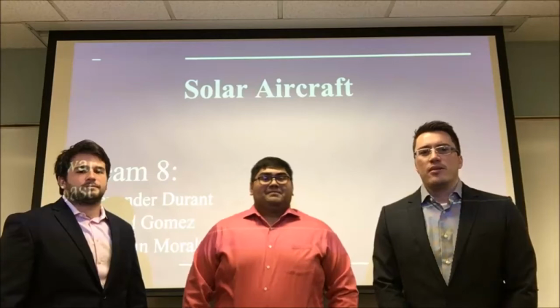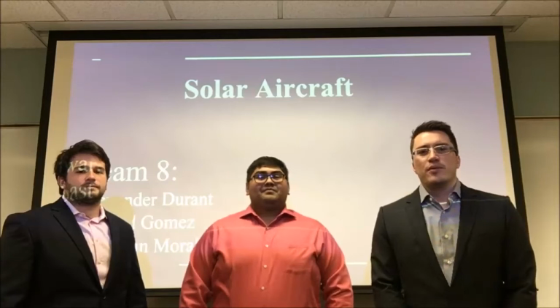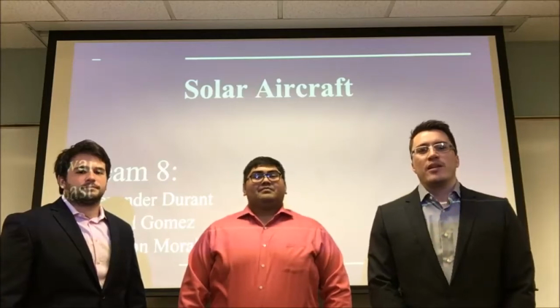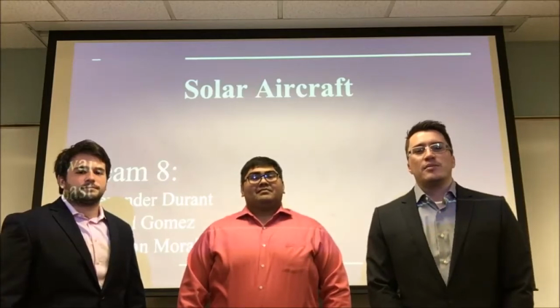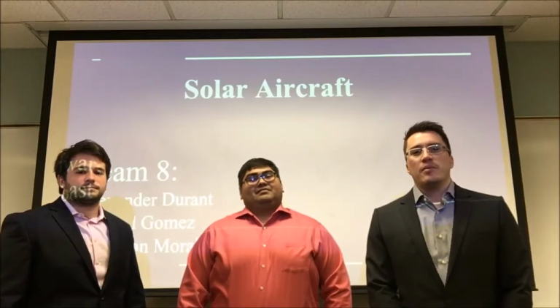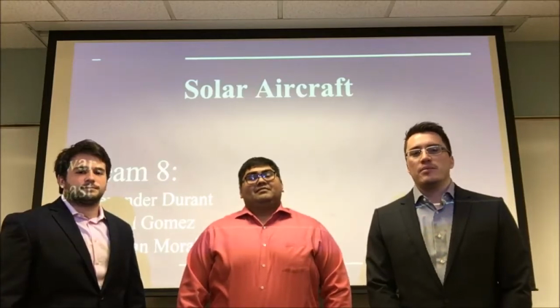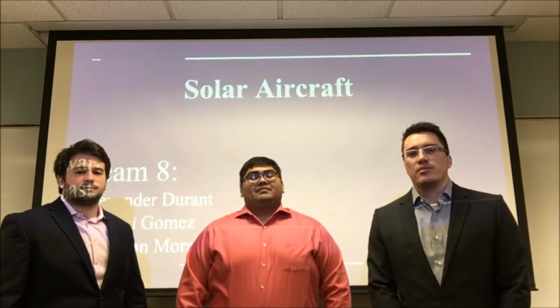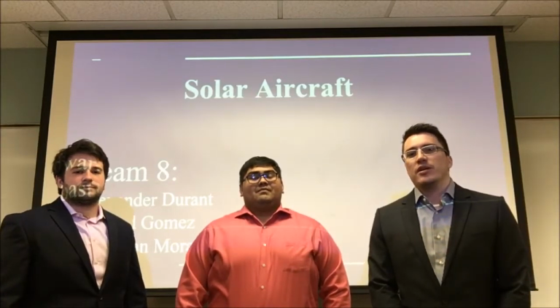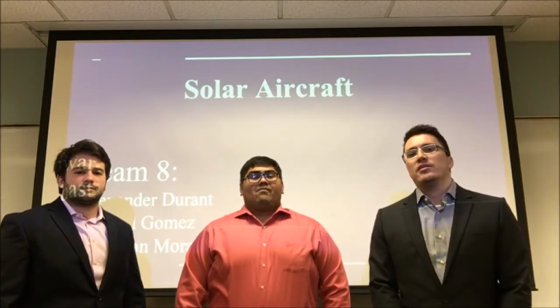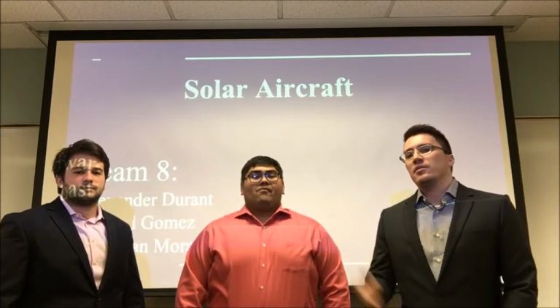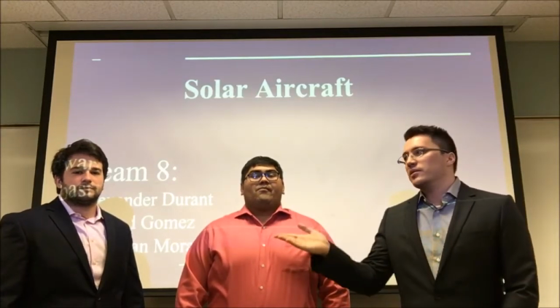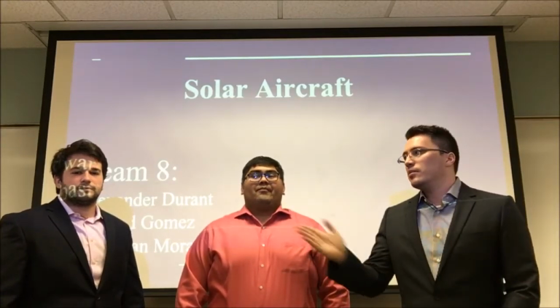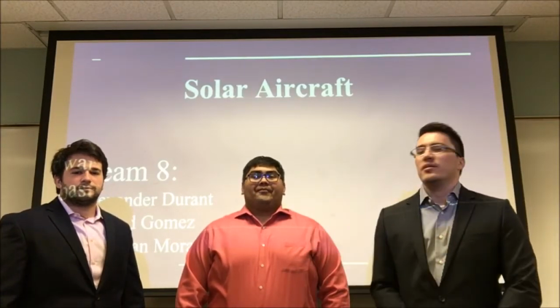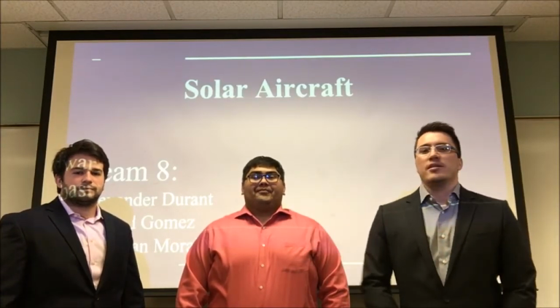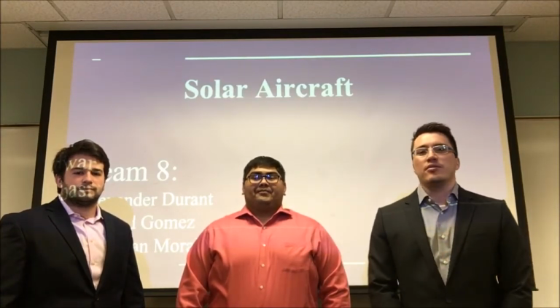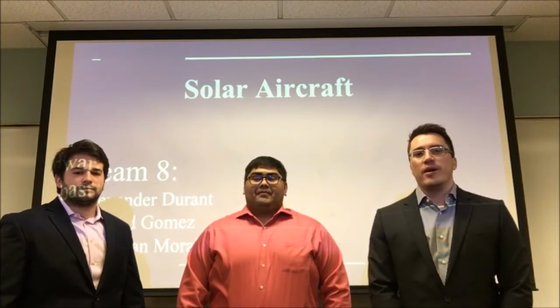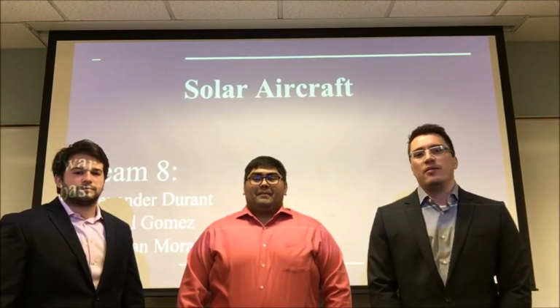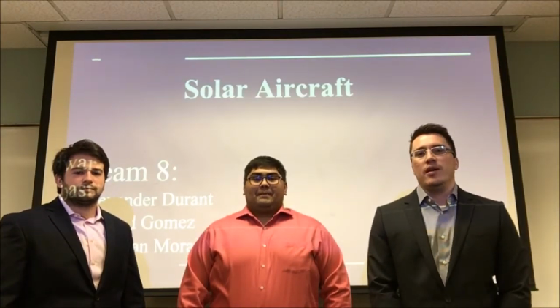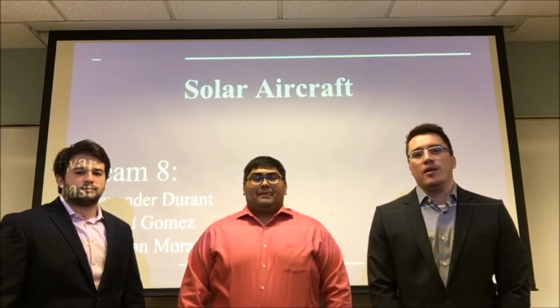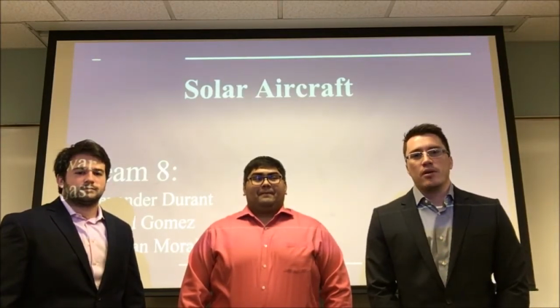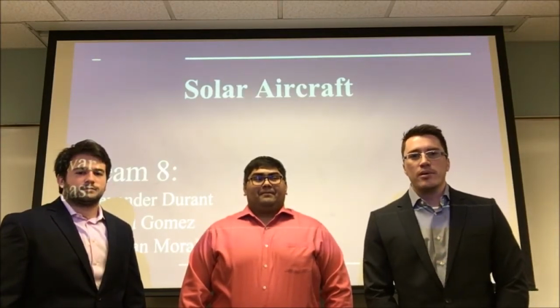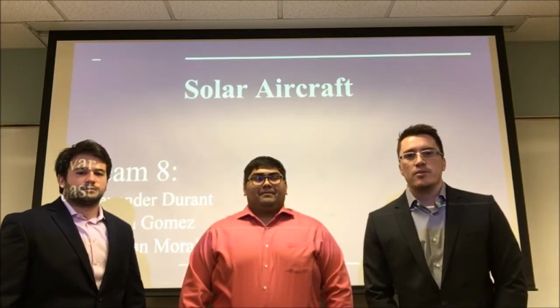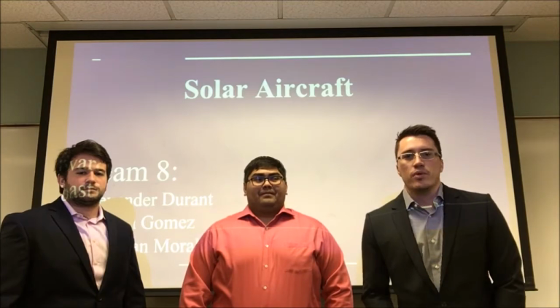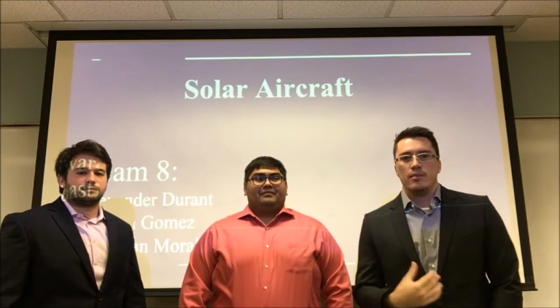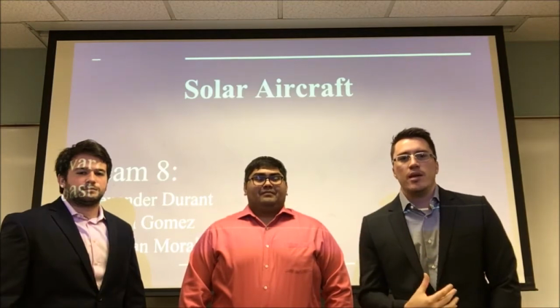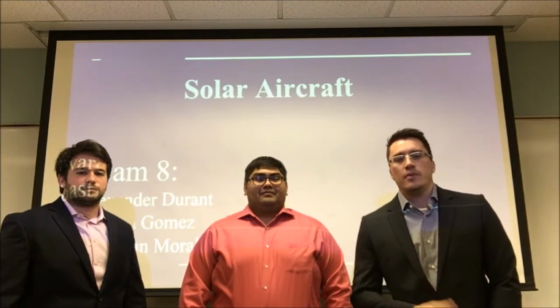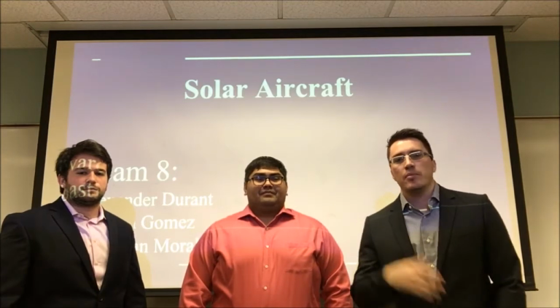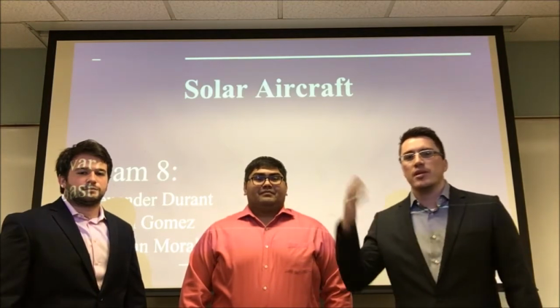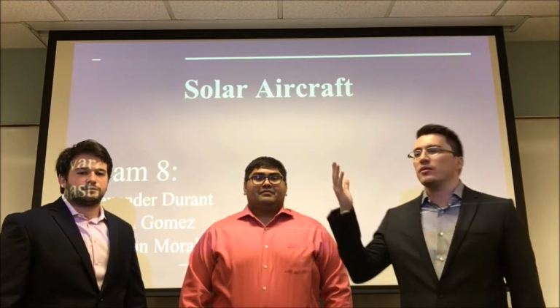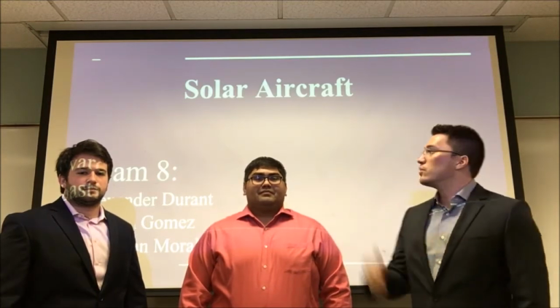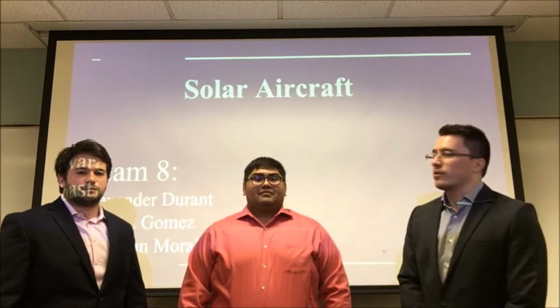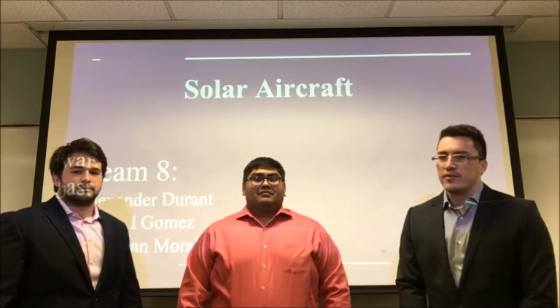Good afternoon class. My name is Sebastian Morales. My teammates are Alexander Duran and Edward Gomez. We're team 8 and we'll be presenting the solar aircraft.